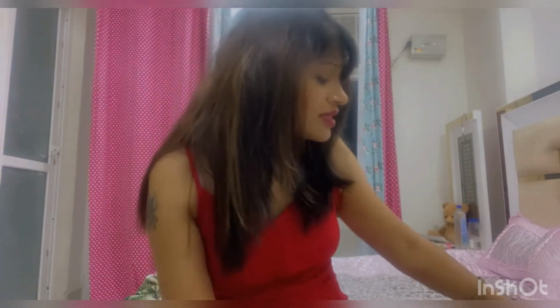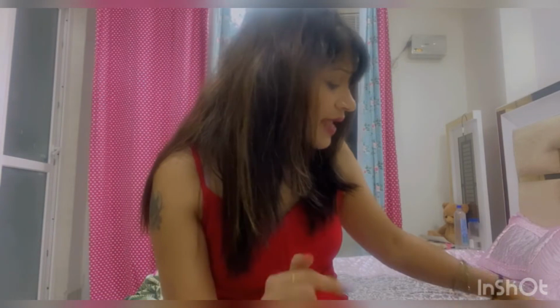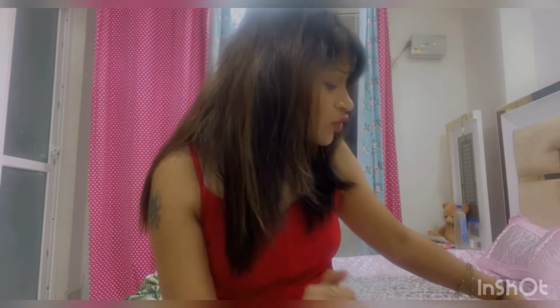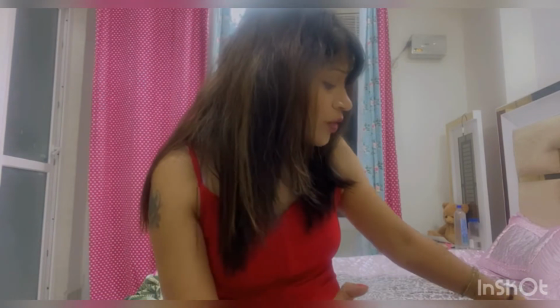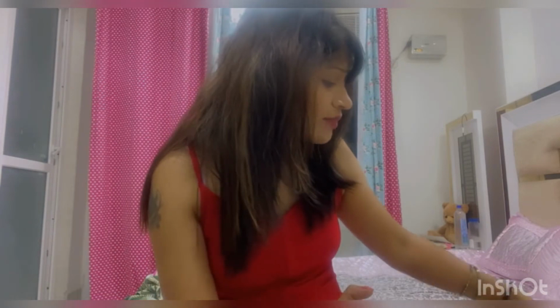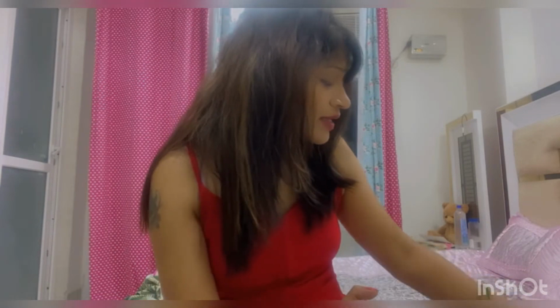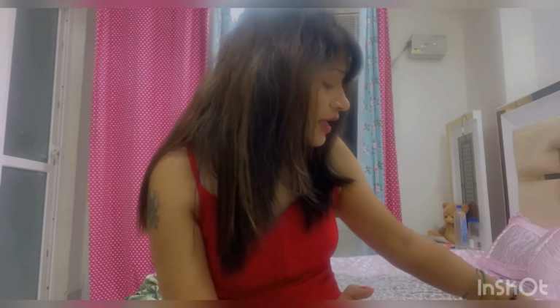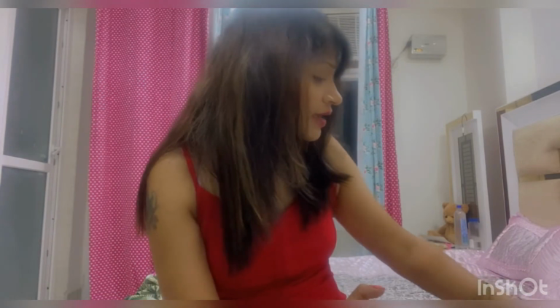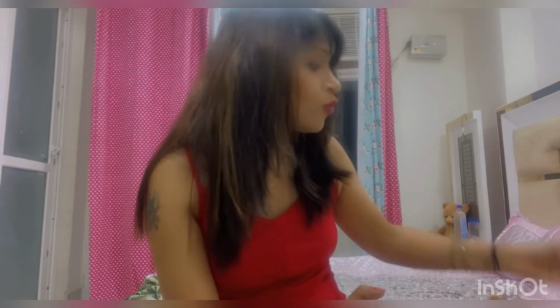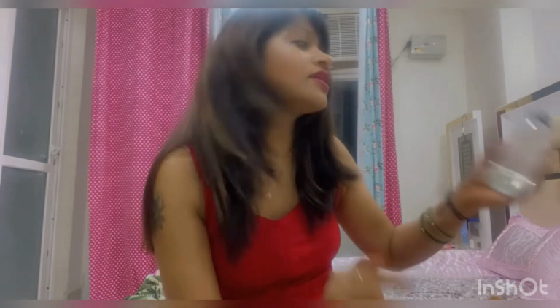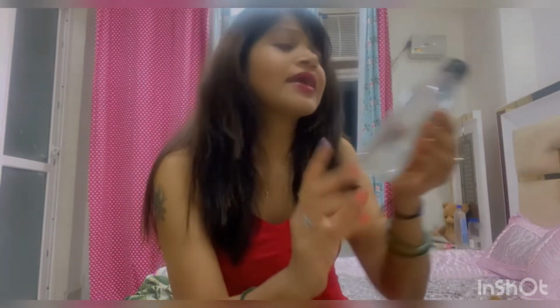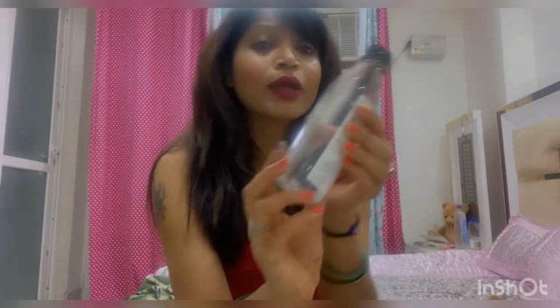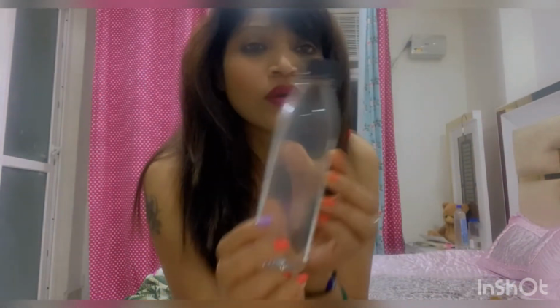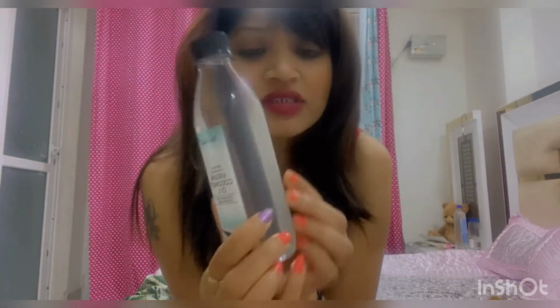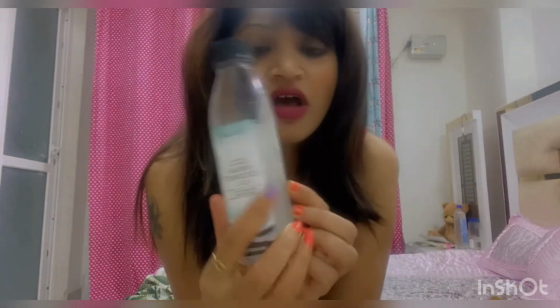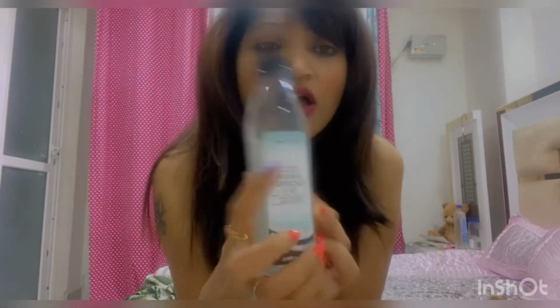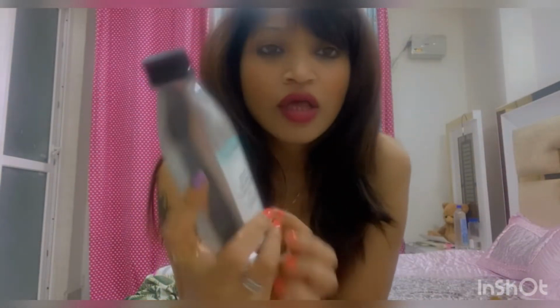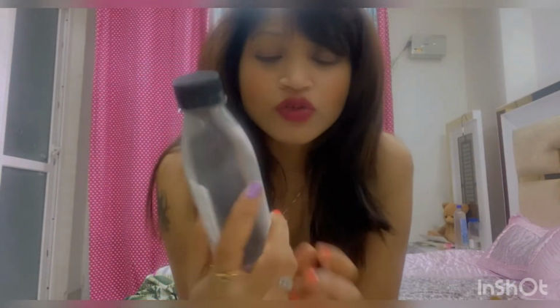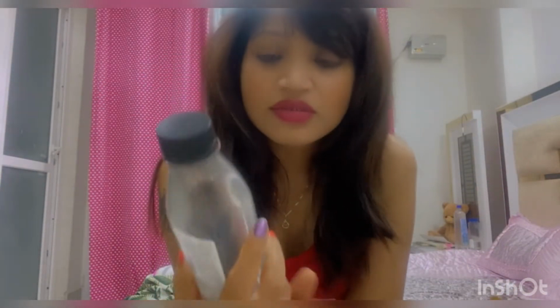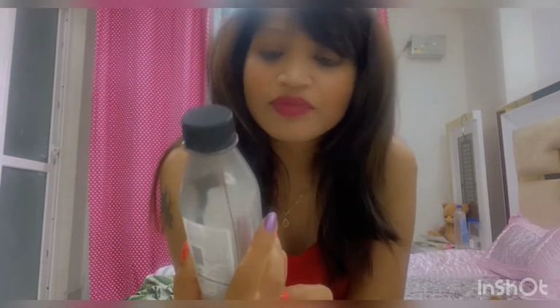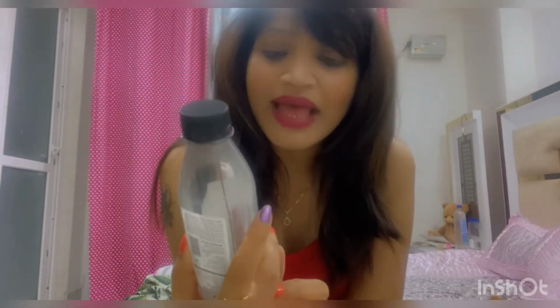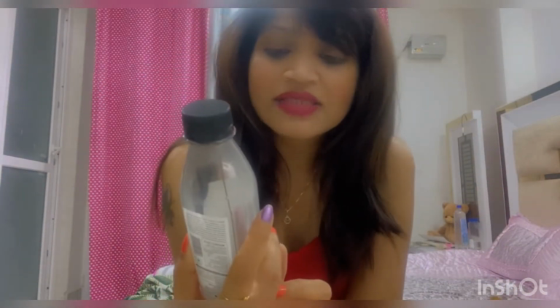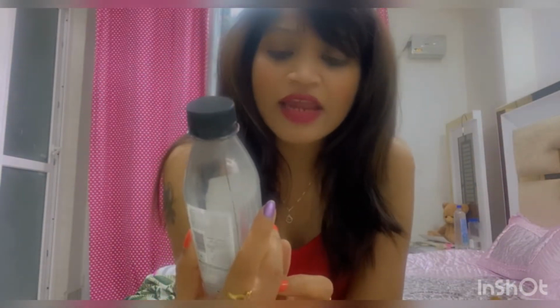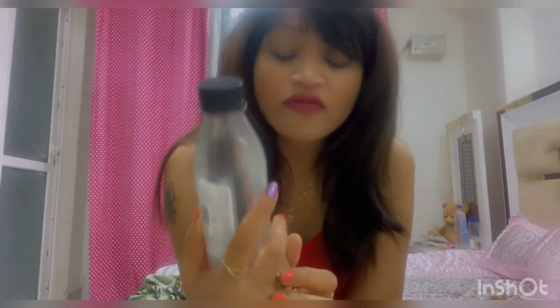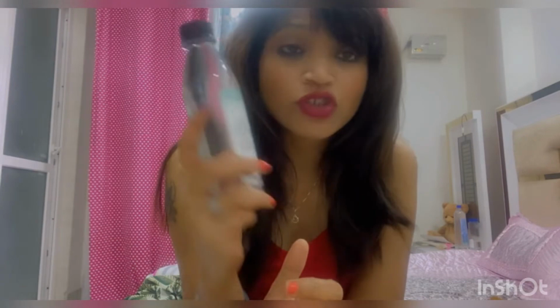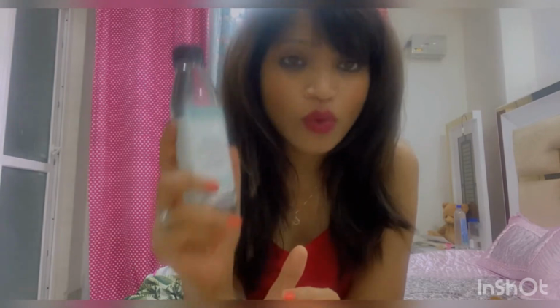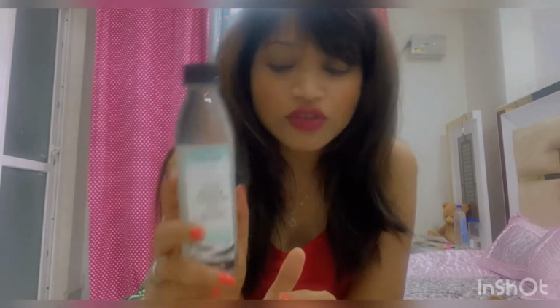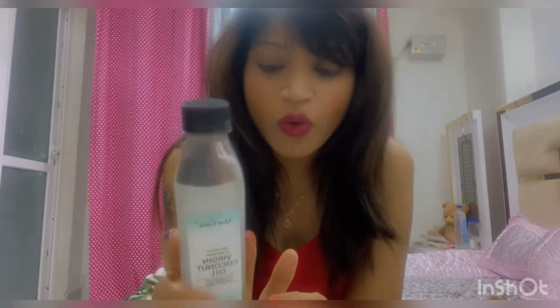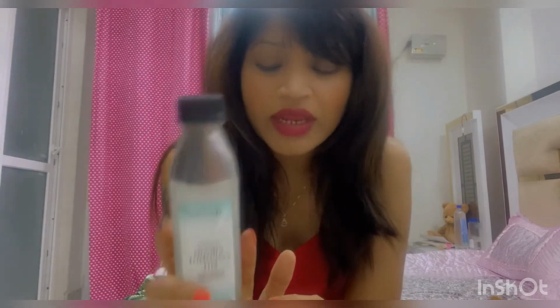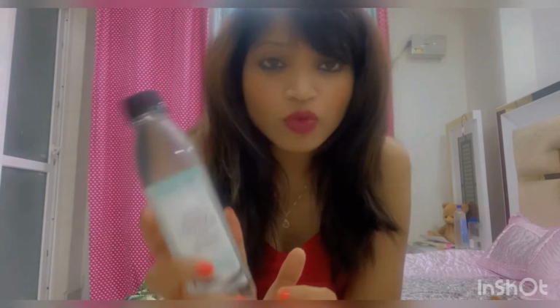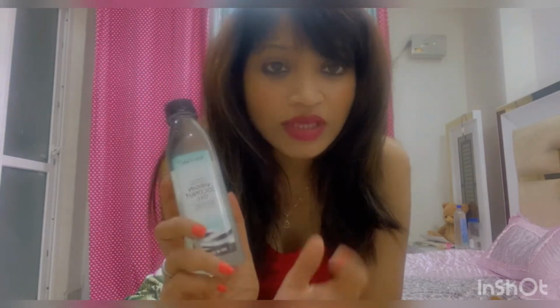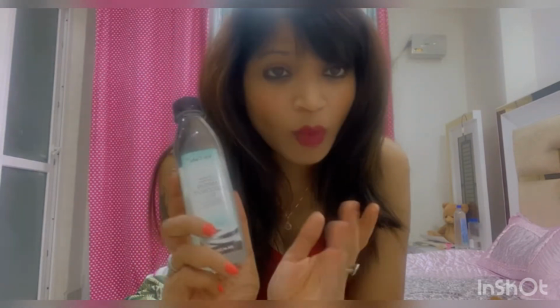The second product I bought is coconut oil. This is Mamaearth Virgin Coconut Oil. It is a very good oil you can use in your hair or on your skin.